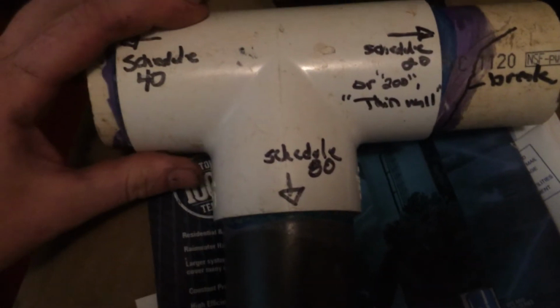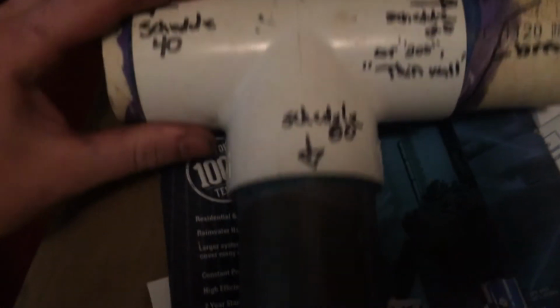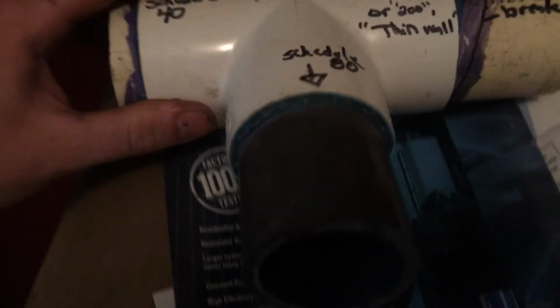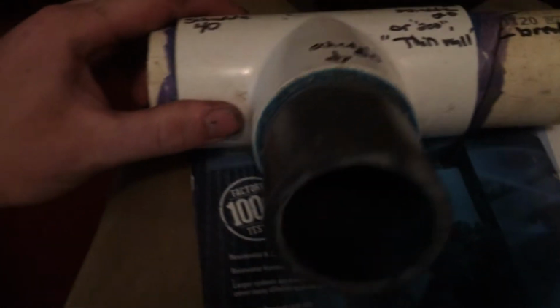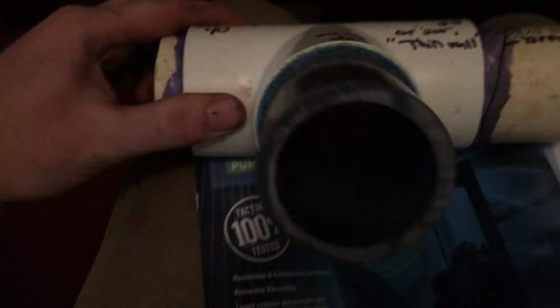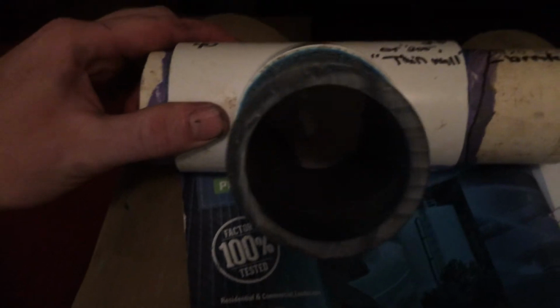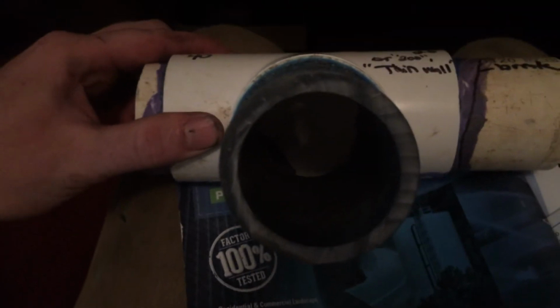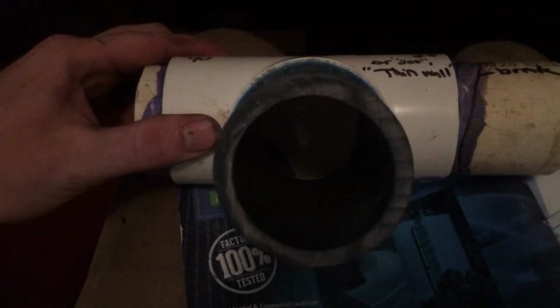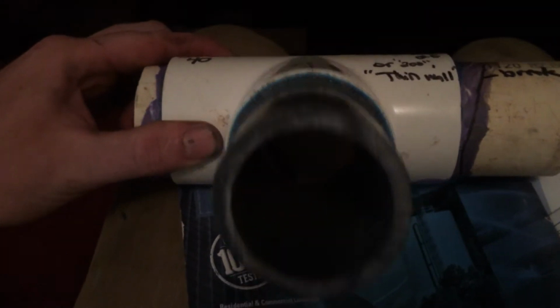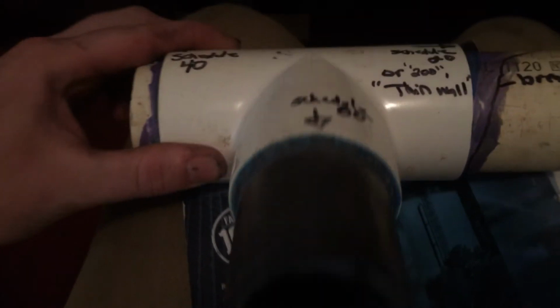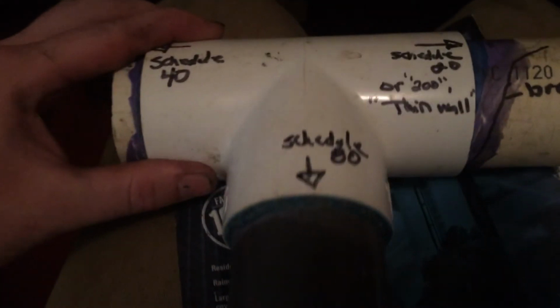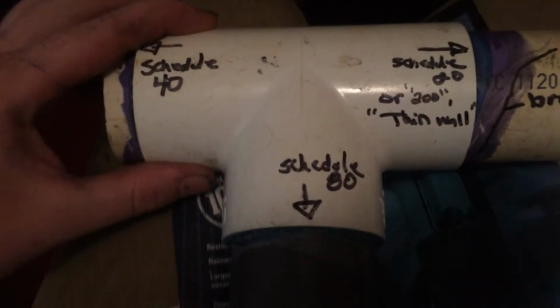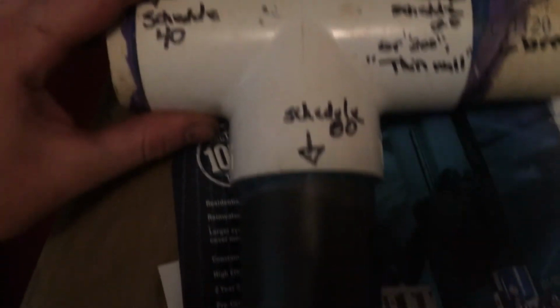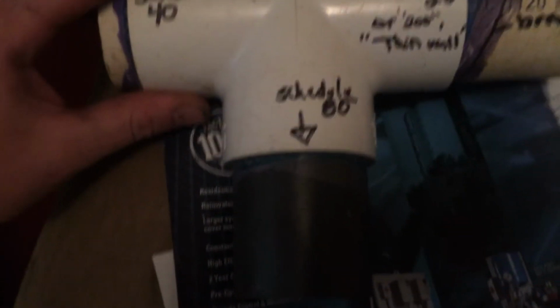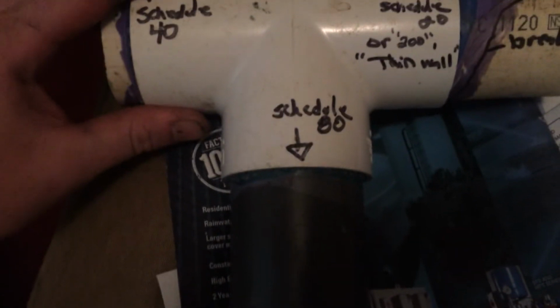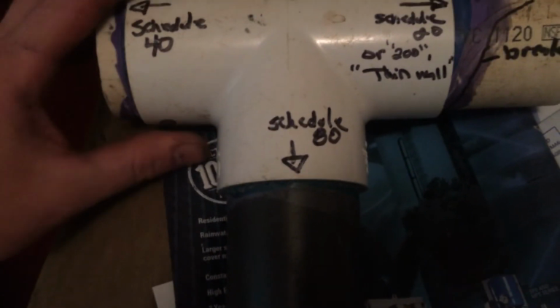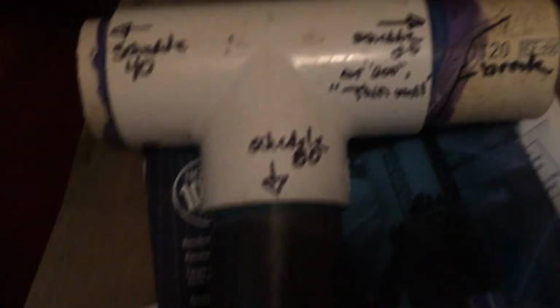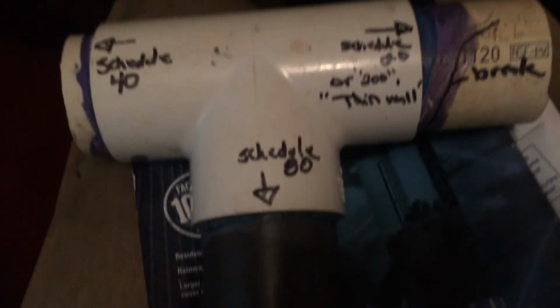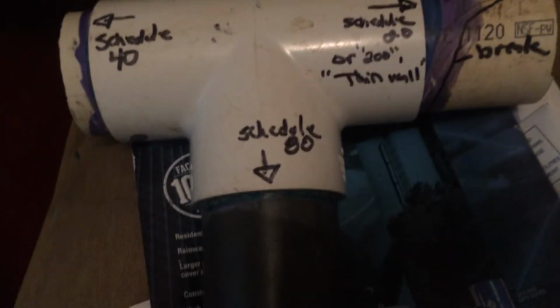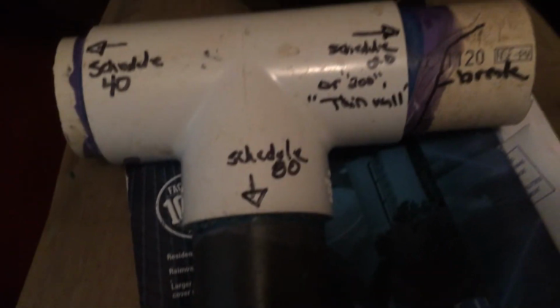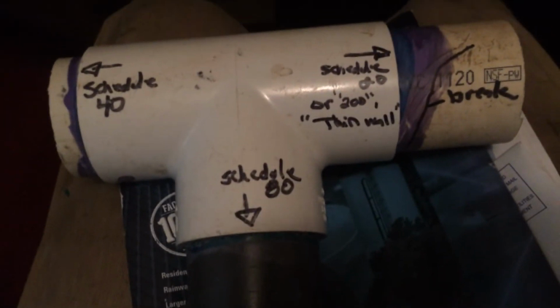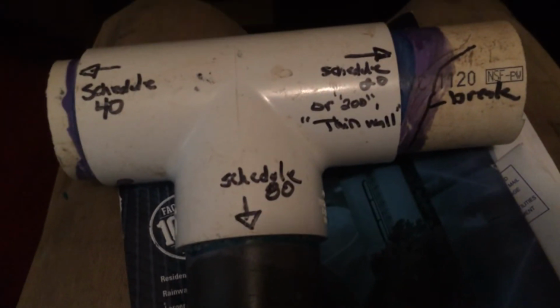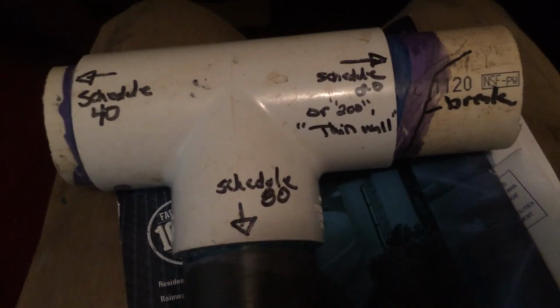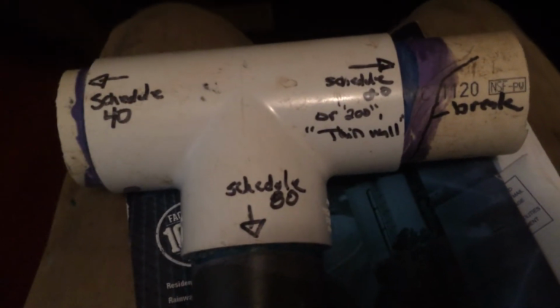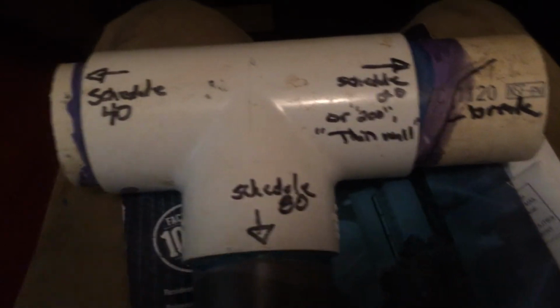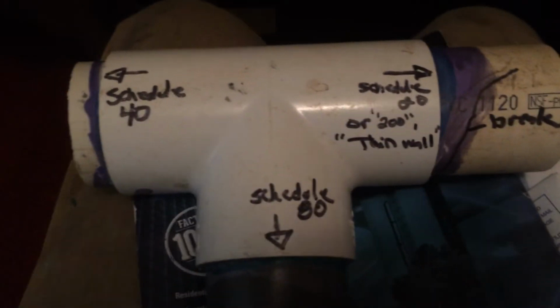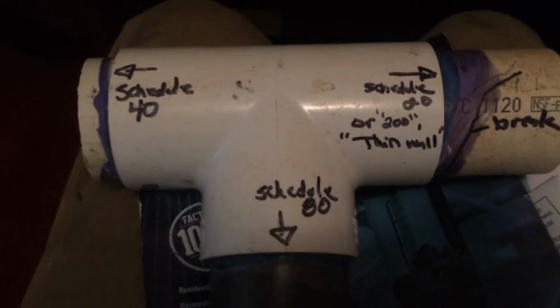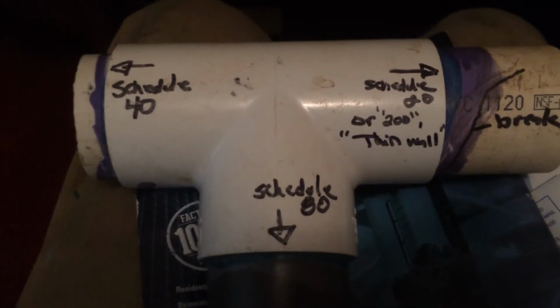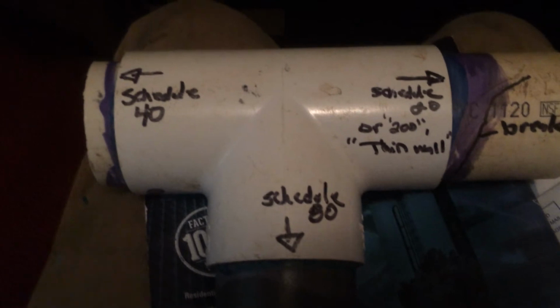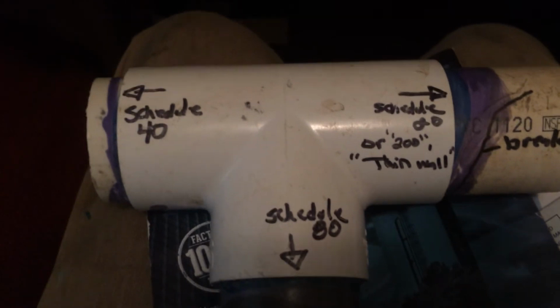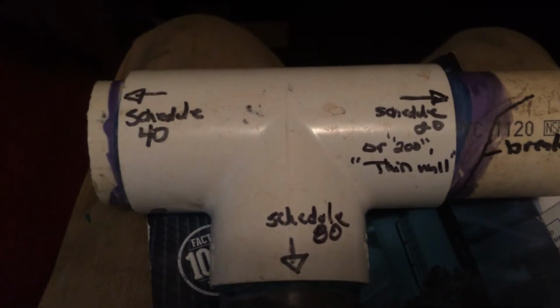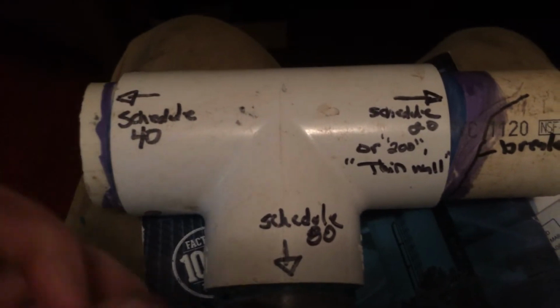Schedule 80 on a sprinkler system — you want to install it on anything coming up above the ground, such as a riser.